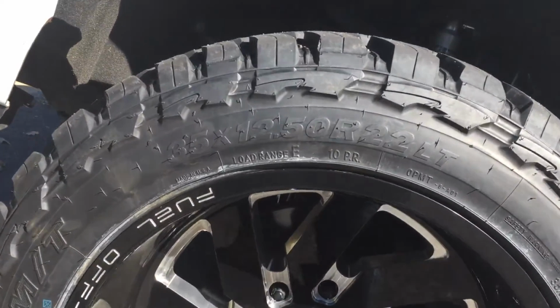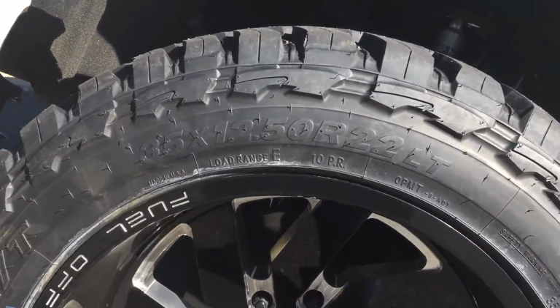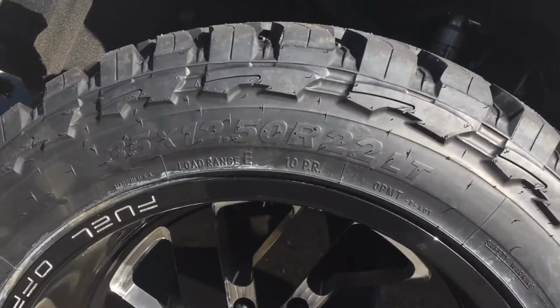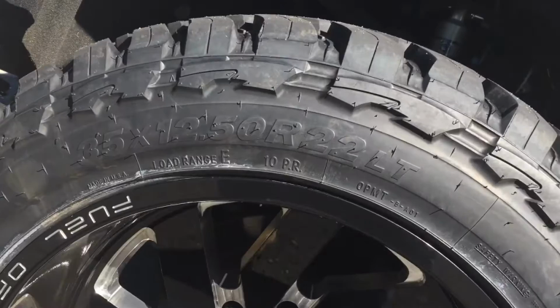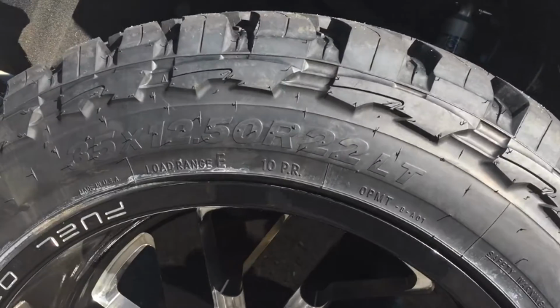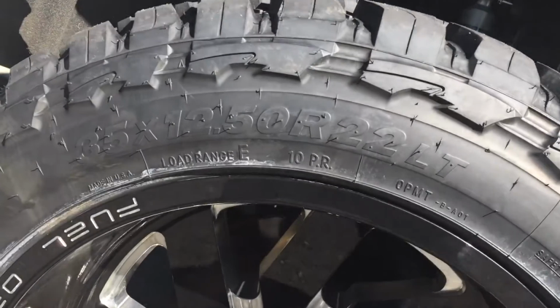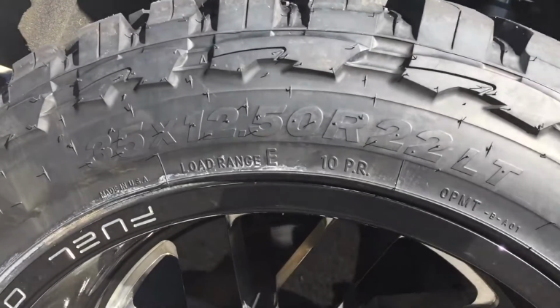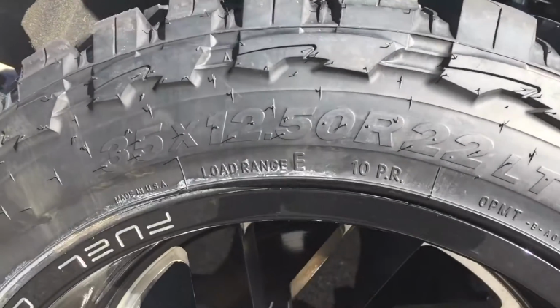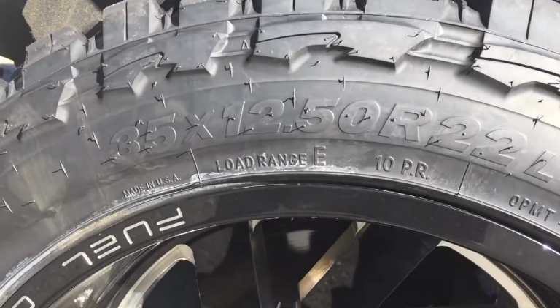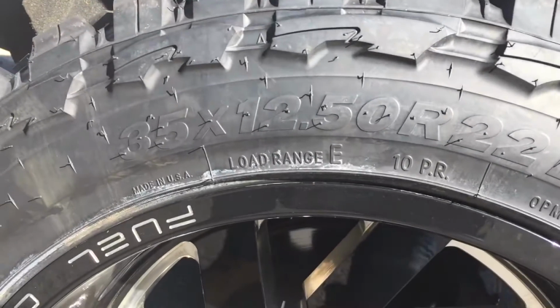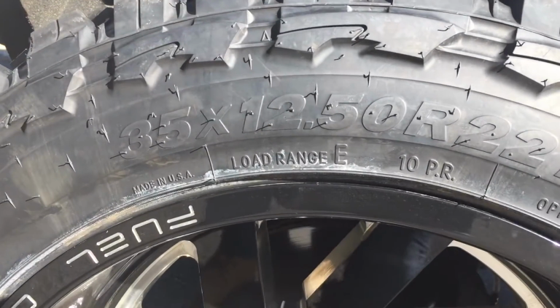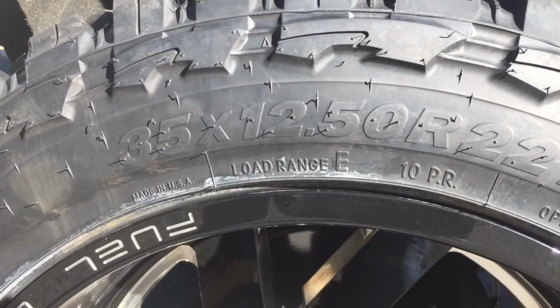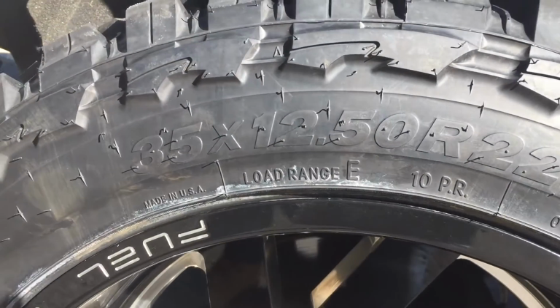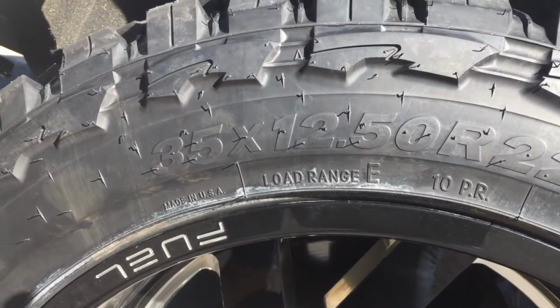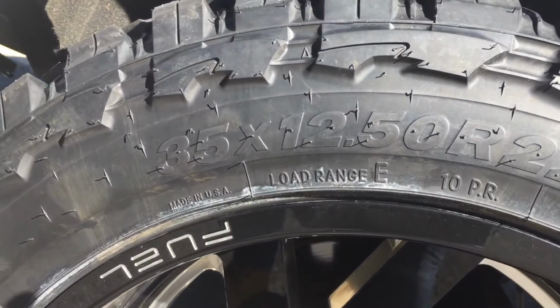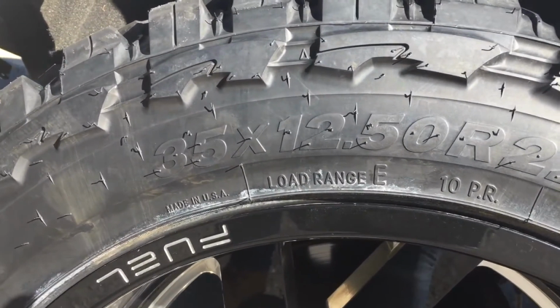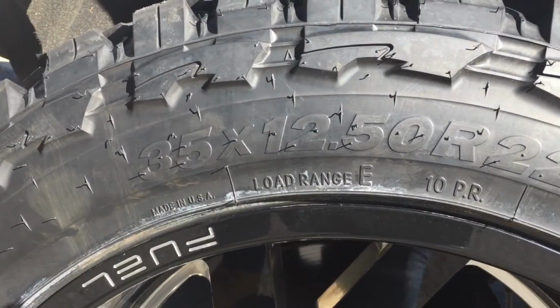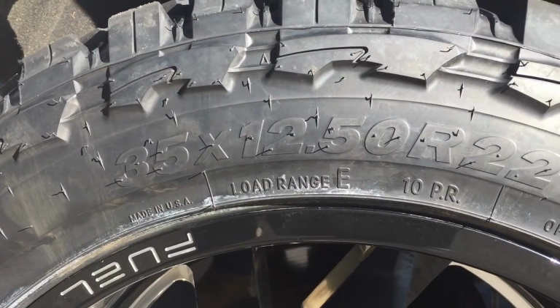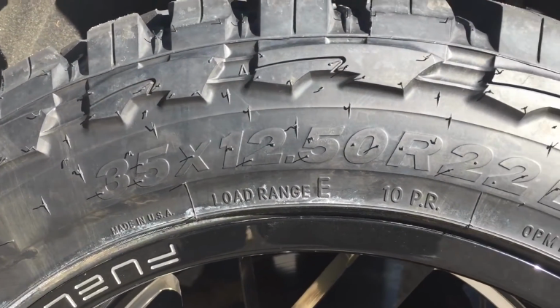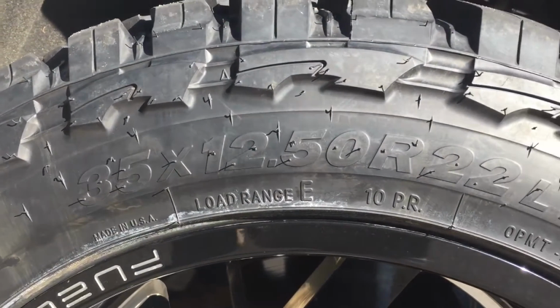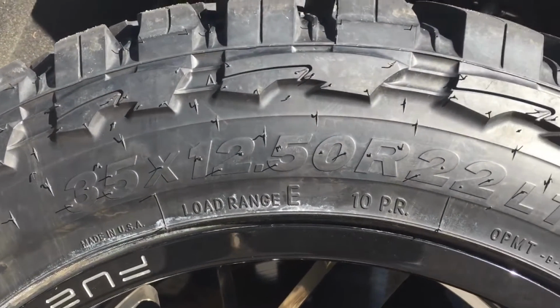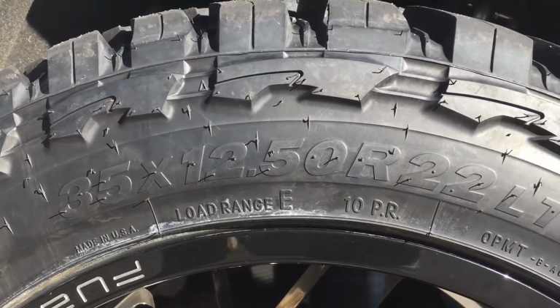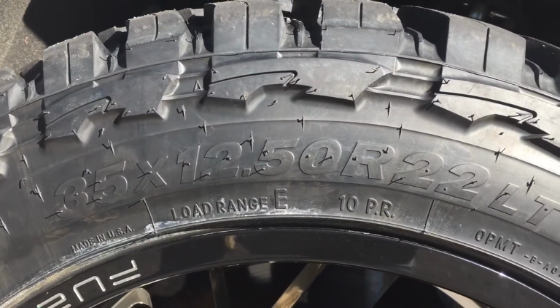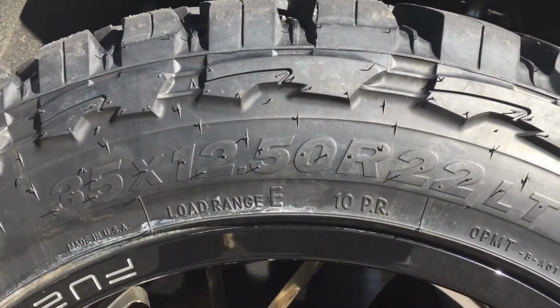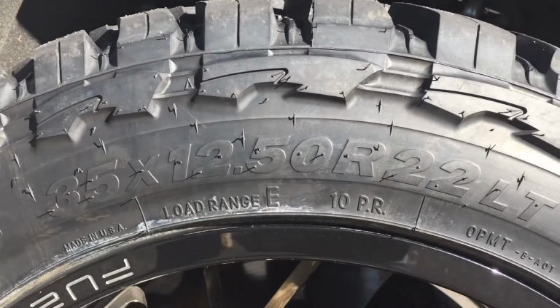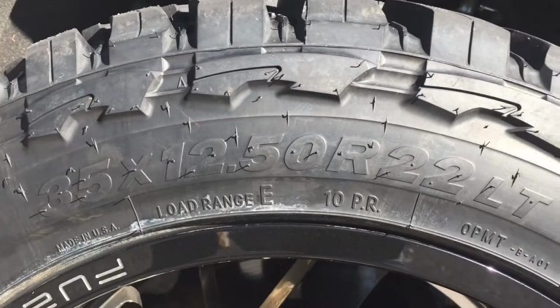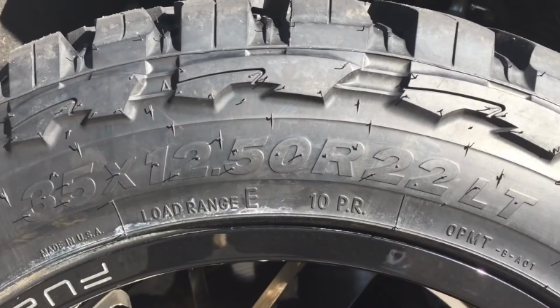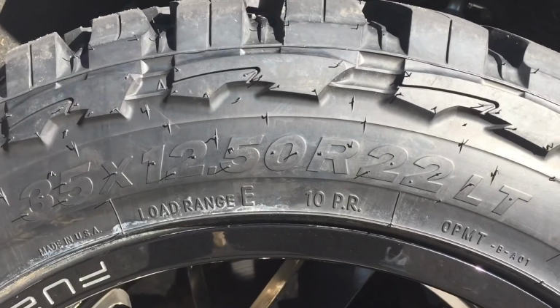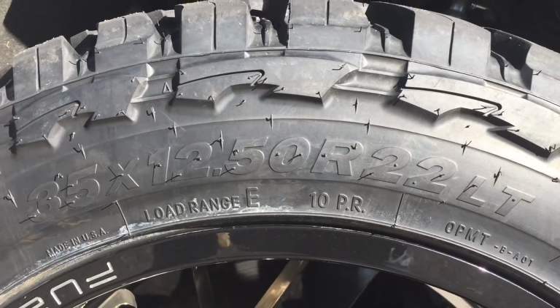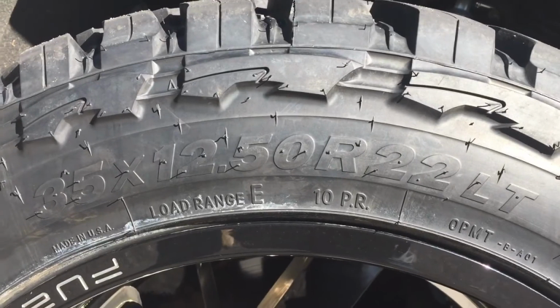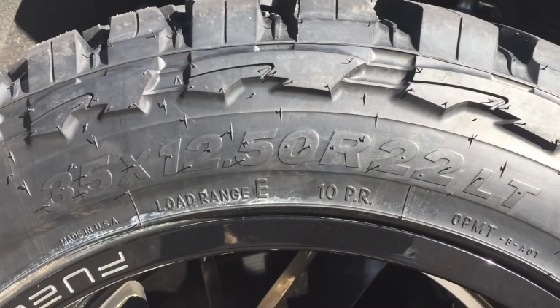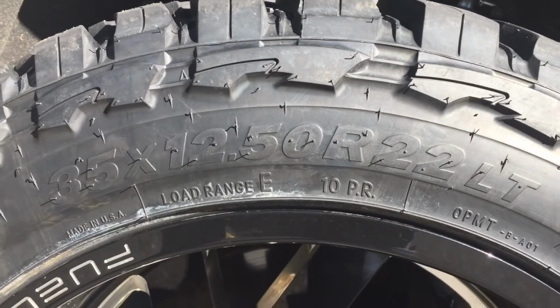Let's take a look at the size — 35 by 12.50 R22s.